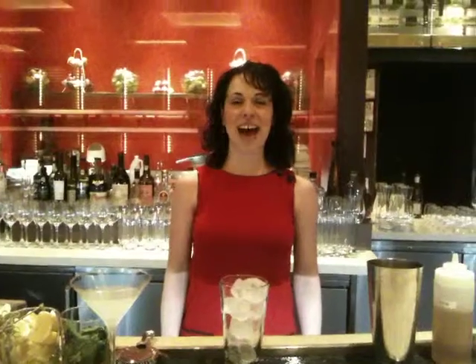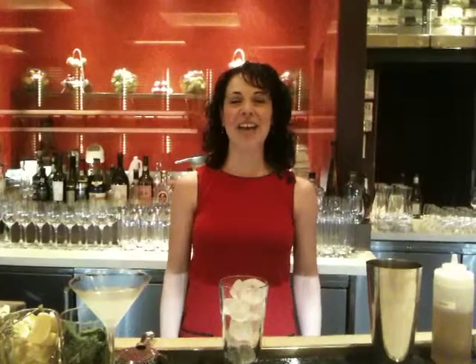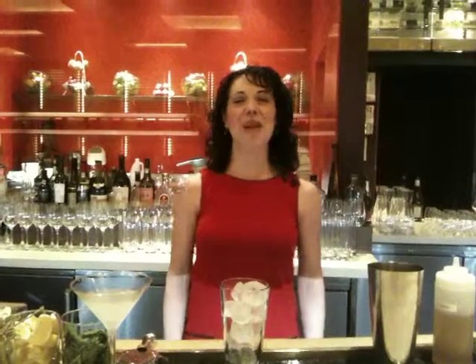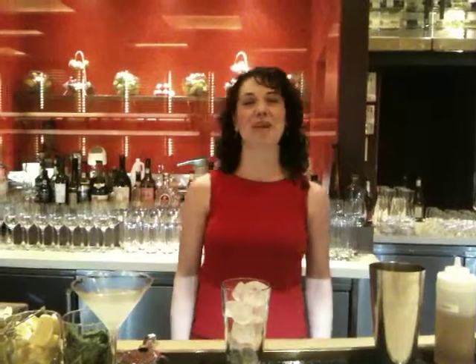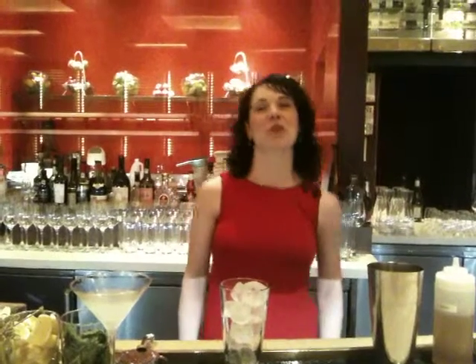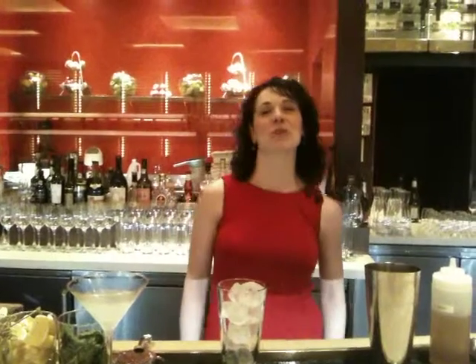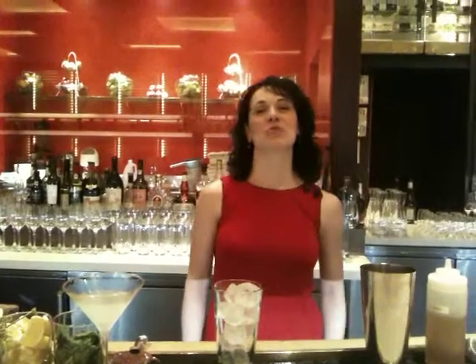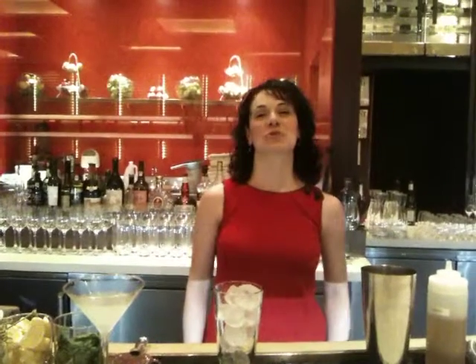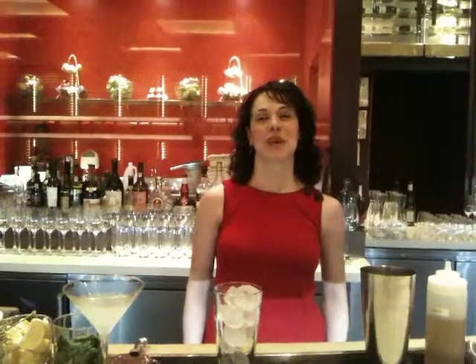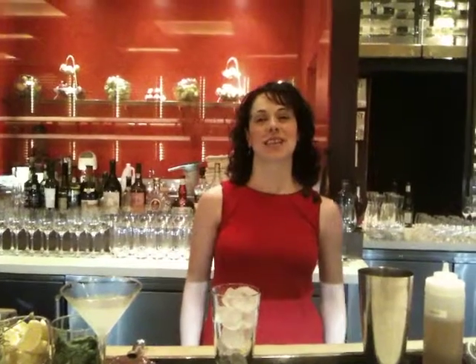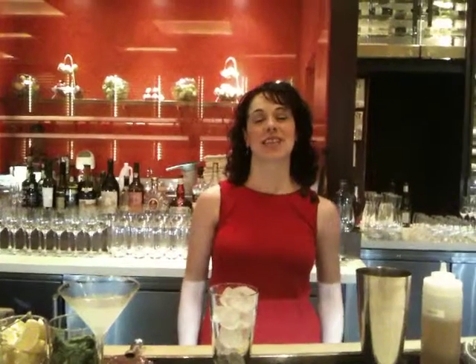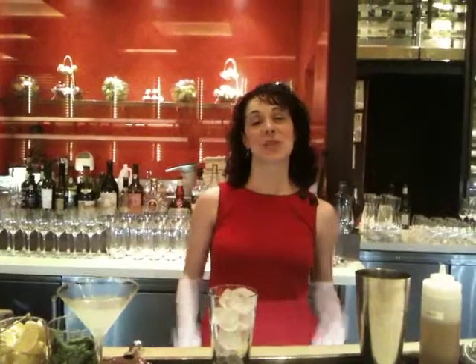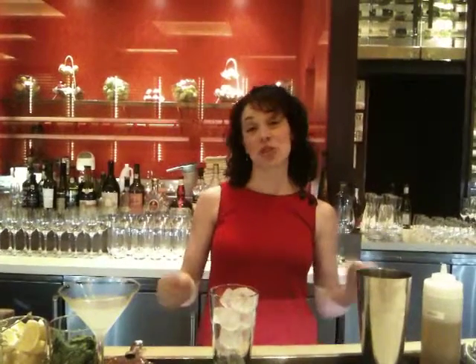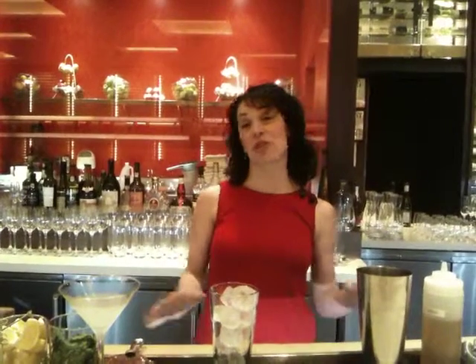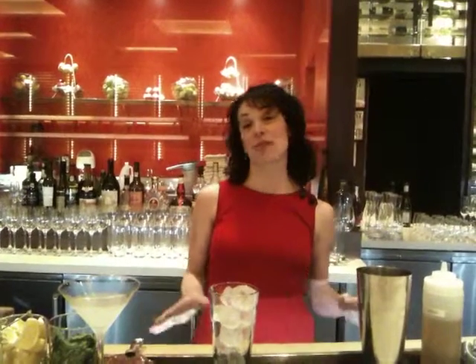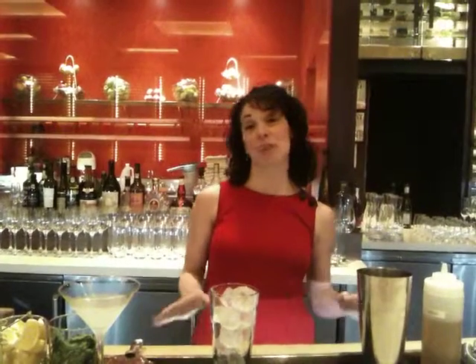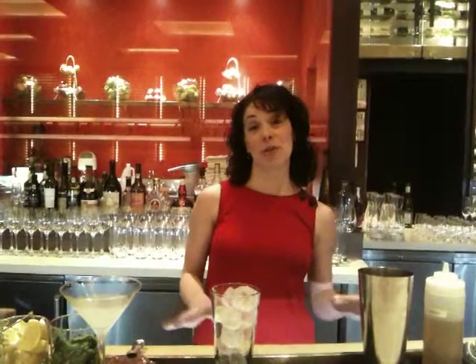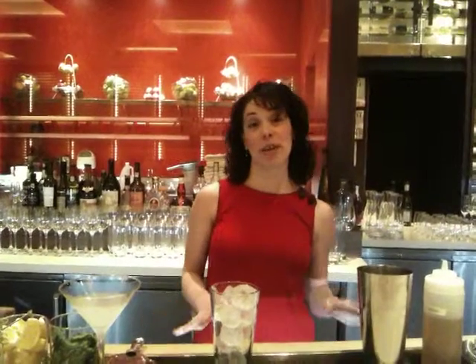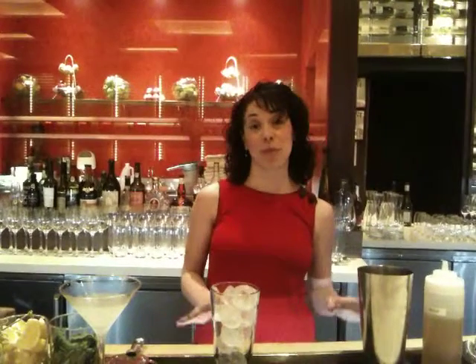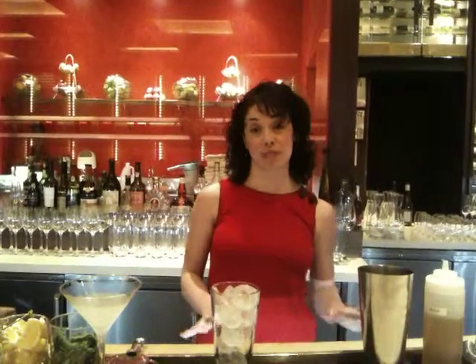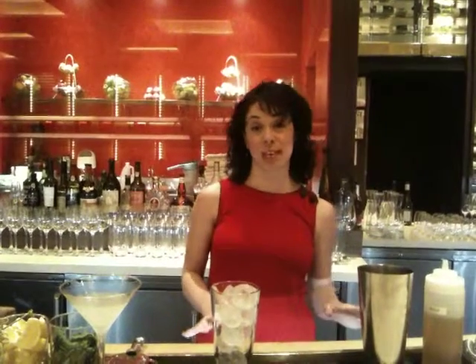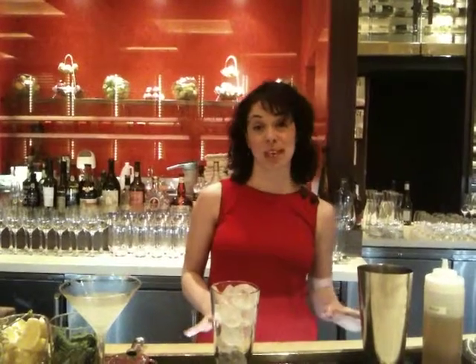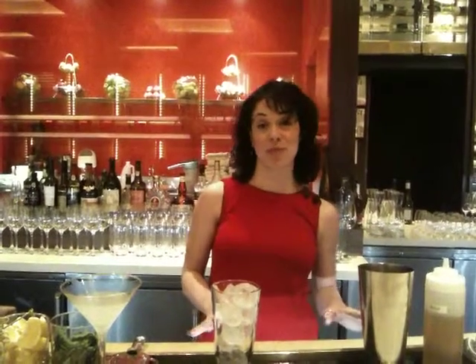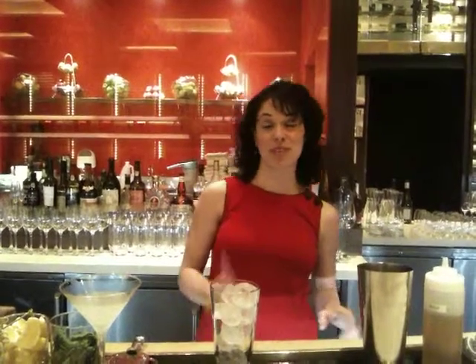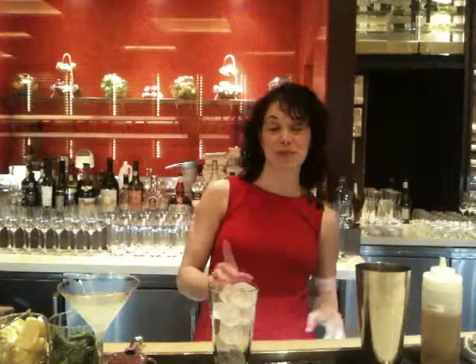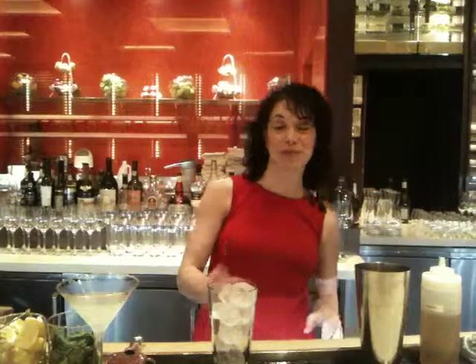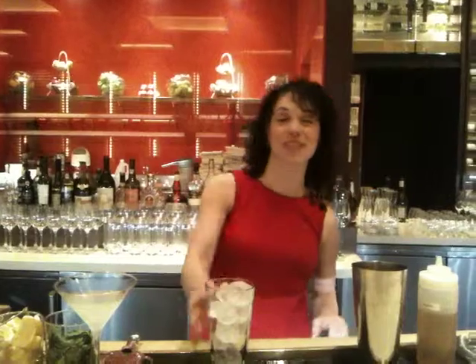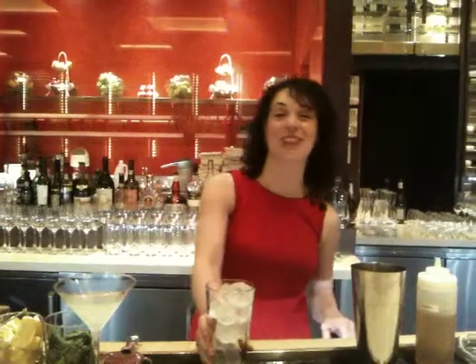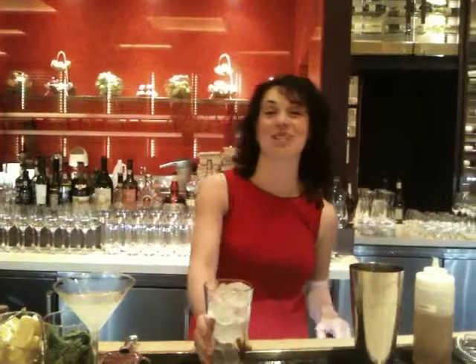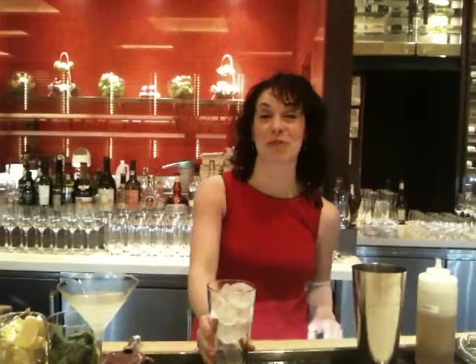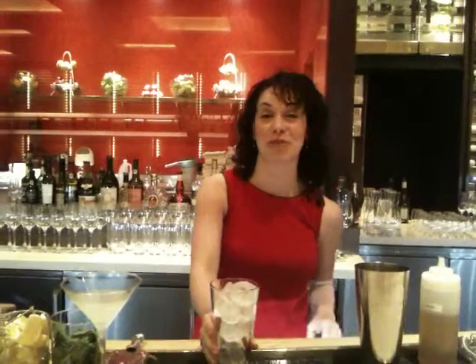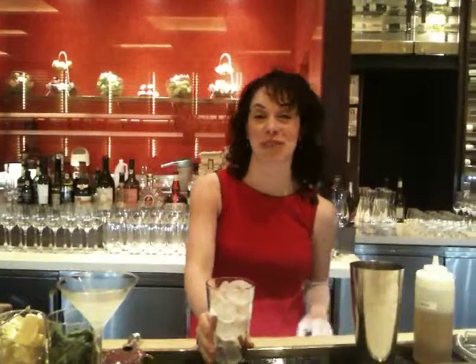Hi, I'm Erin. Welcome to Rouge Tomat. Today I'm going to show you how to make the pomegranate martini. It's one of the specialty cocktails at our restaurant.